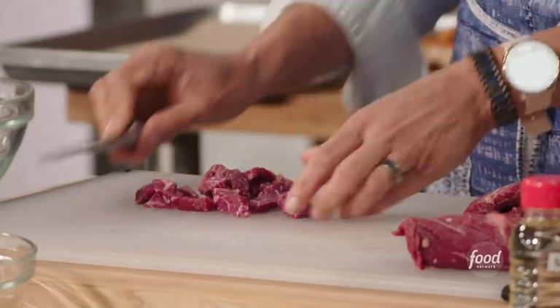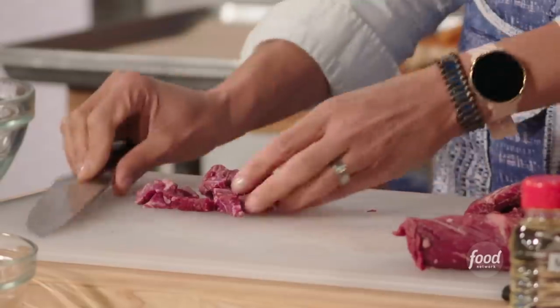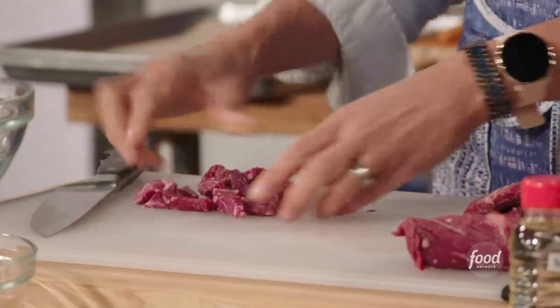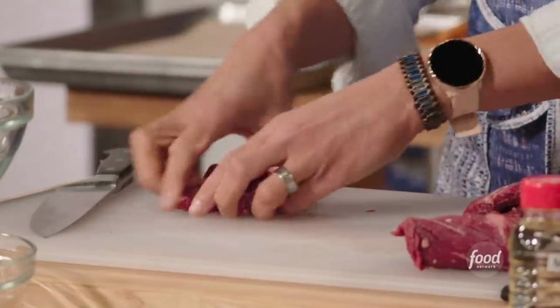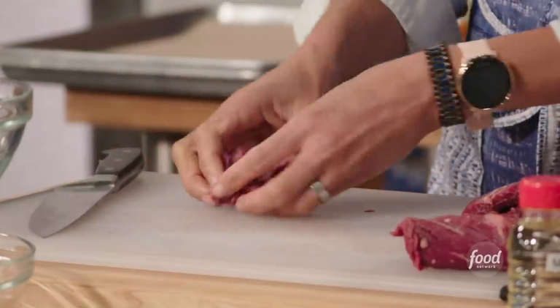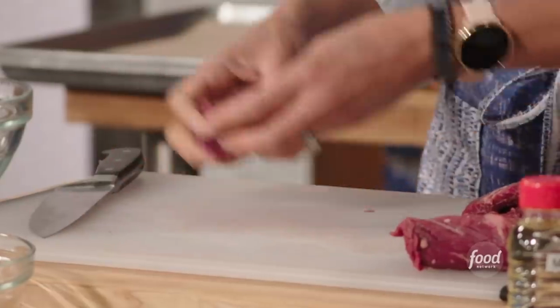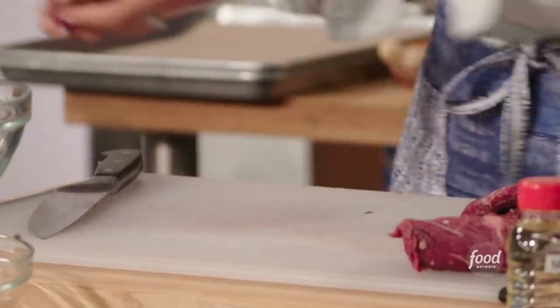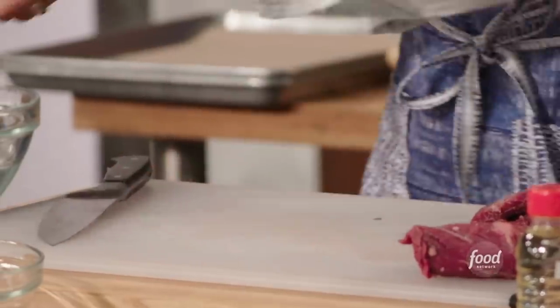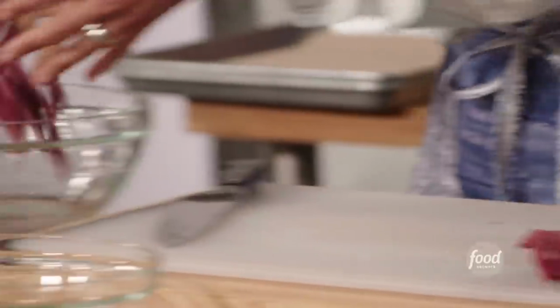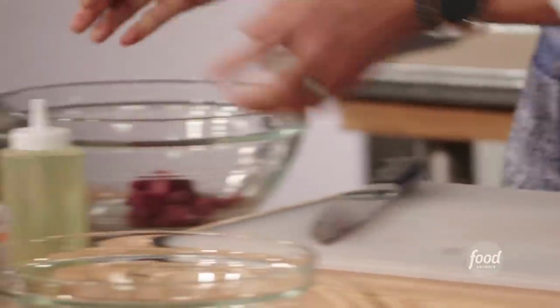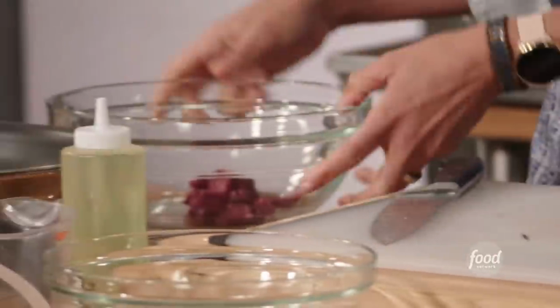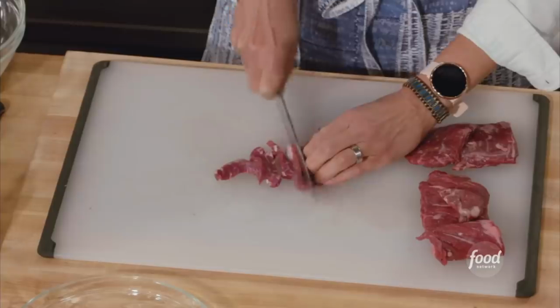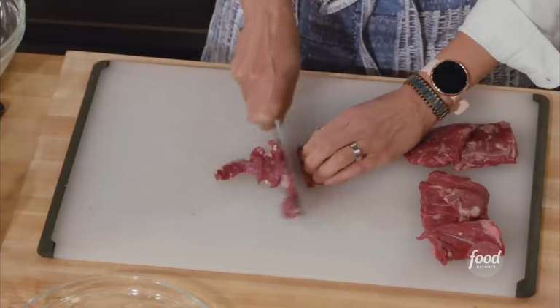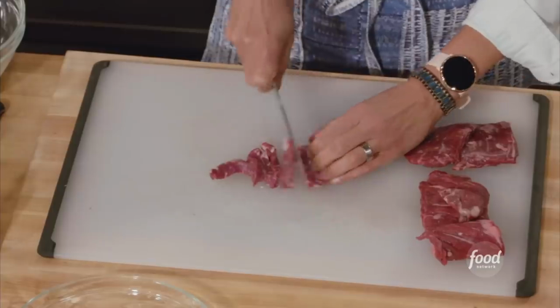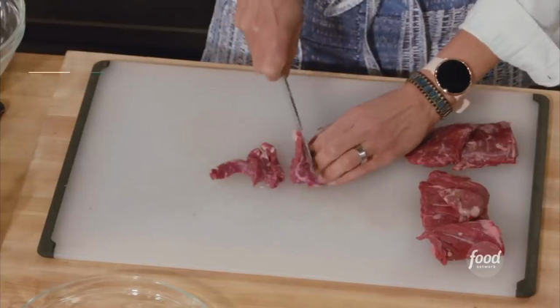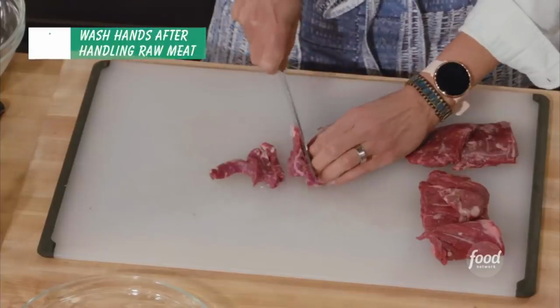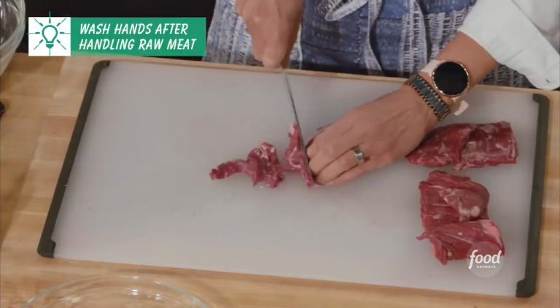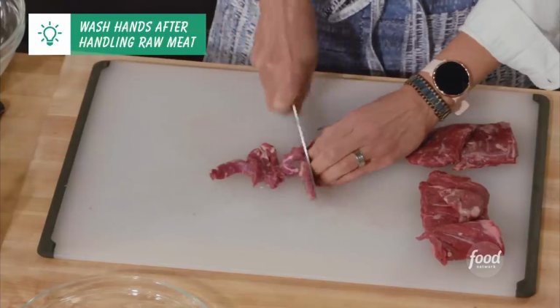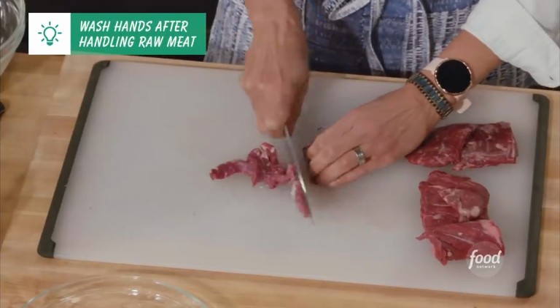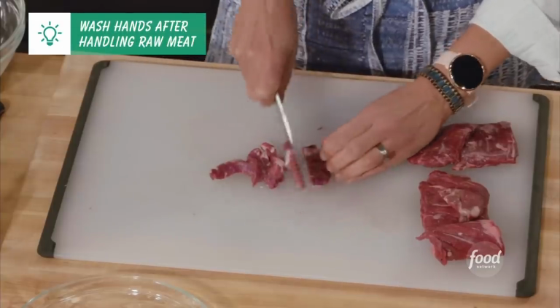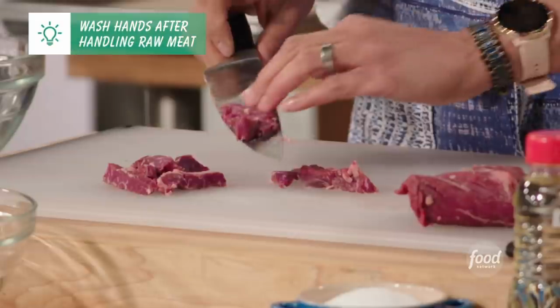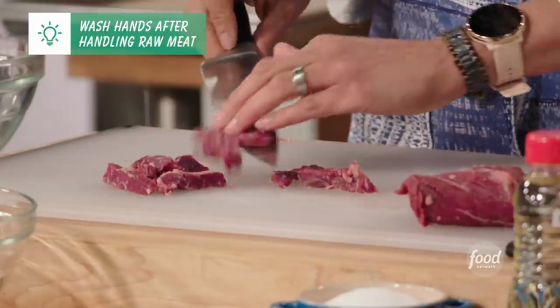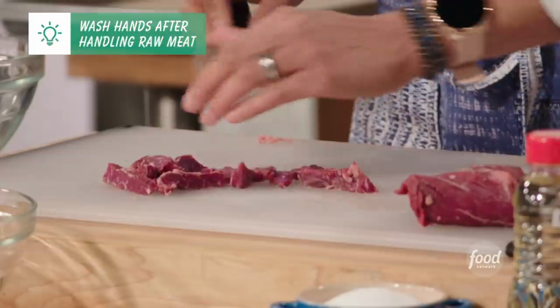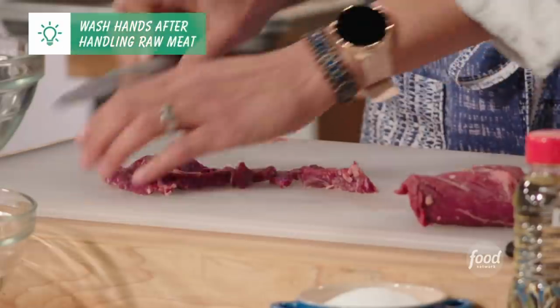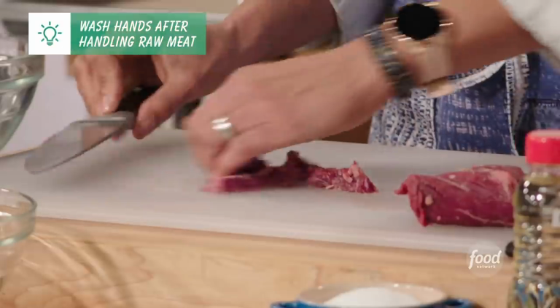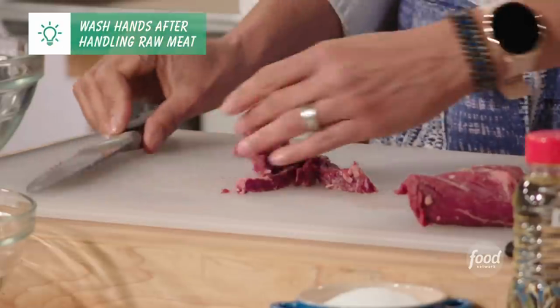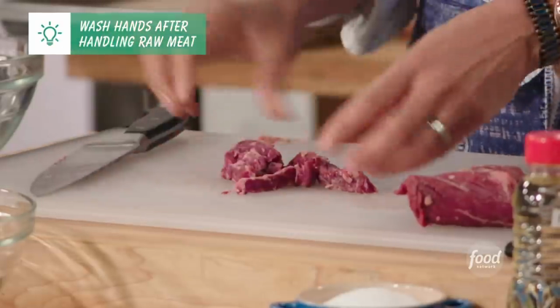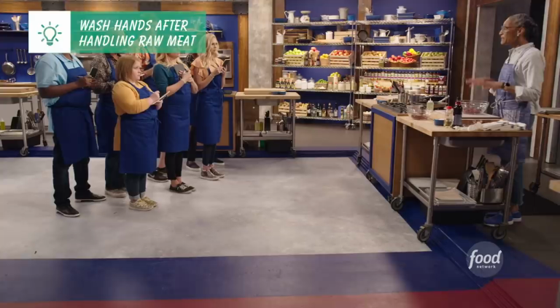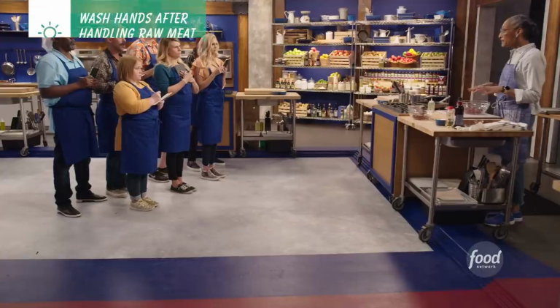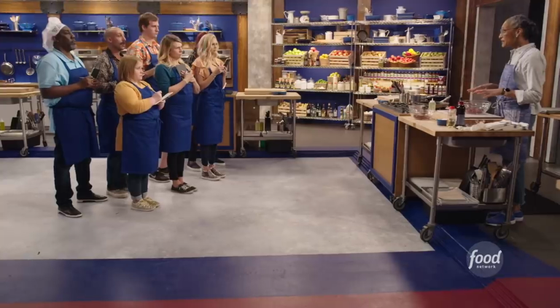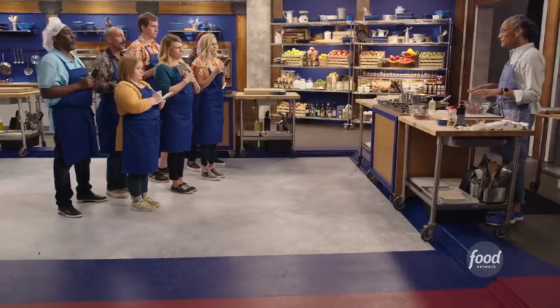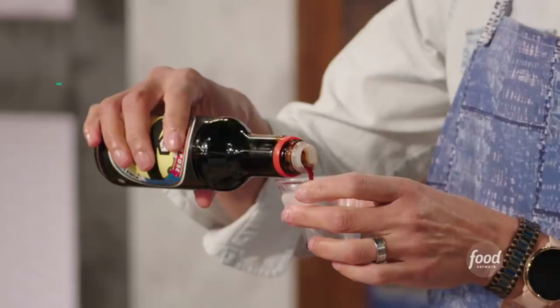I'm just going to drop the meat into our bowl, continue cutting it really thin, and then I'm going to marinate the meat.